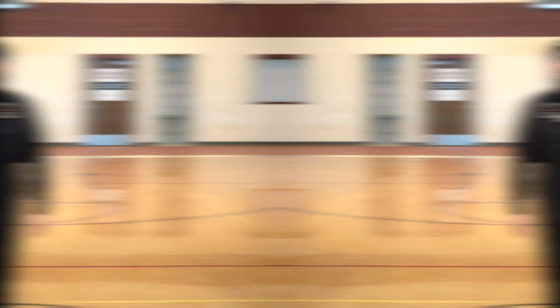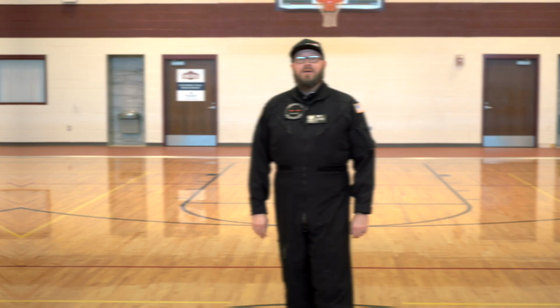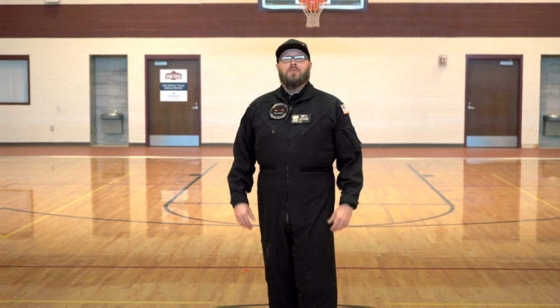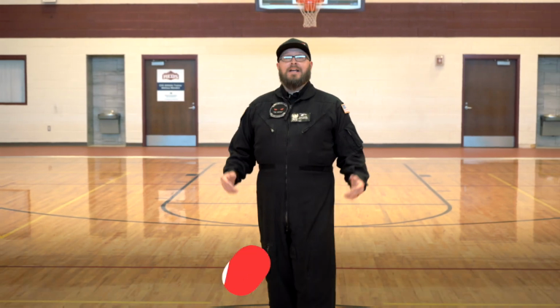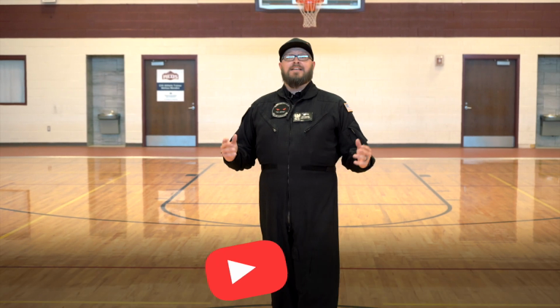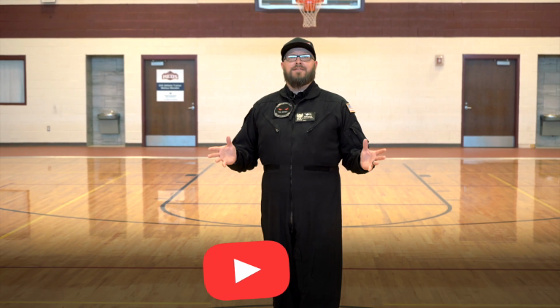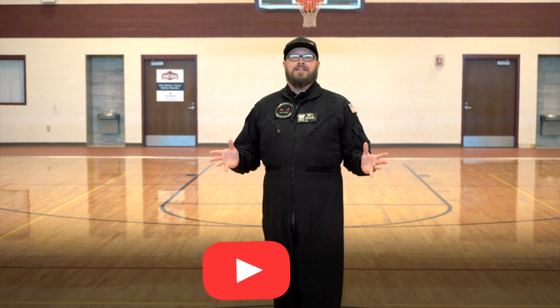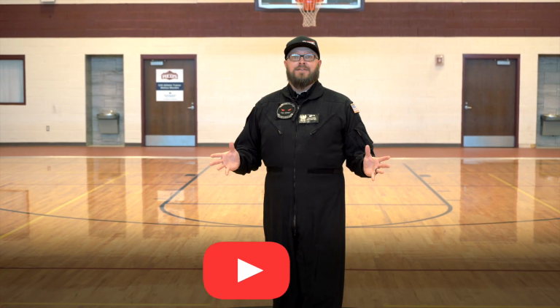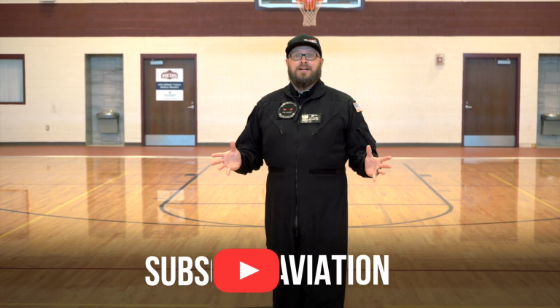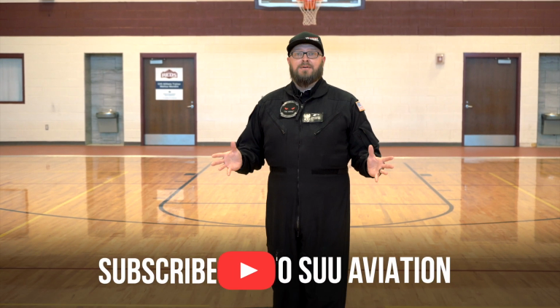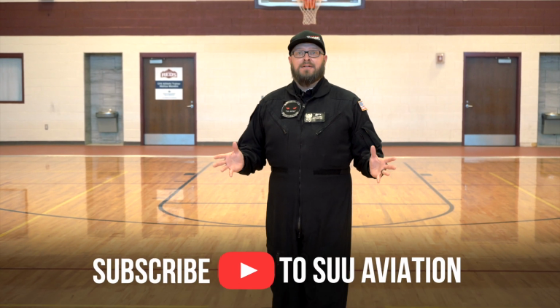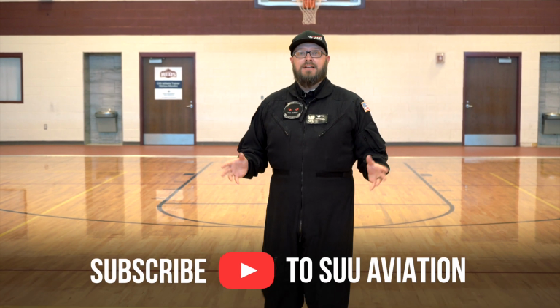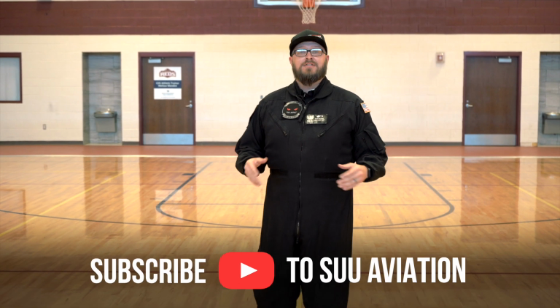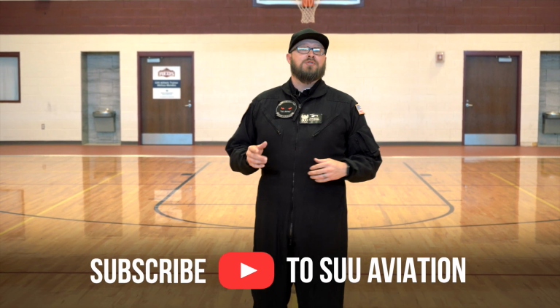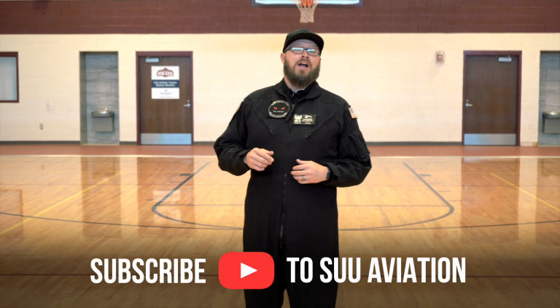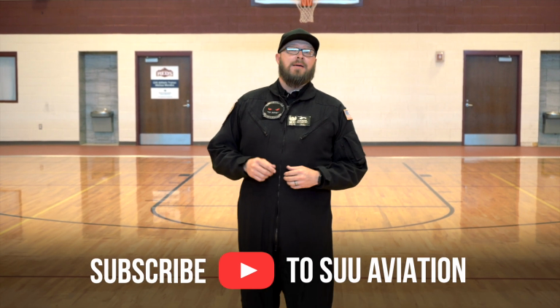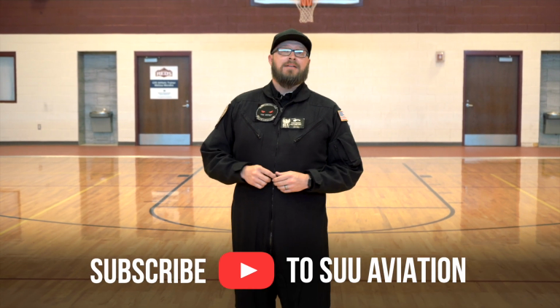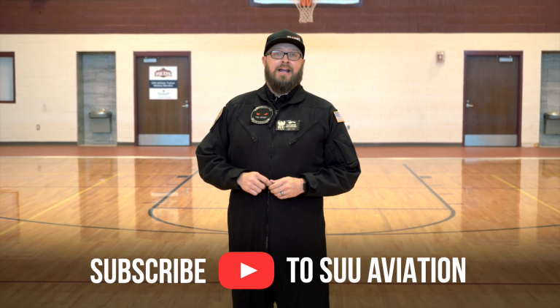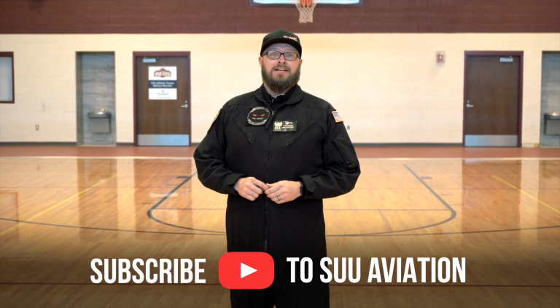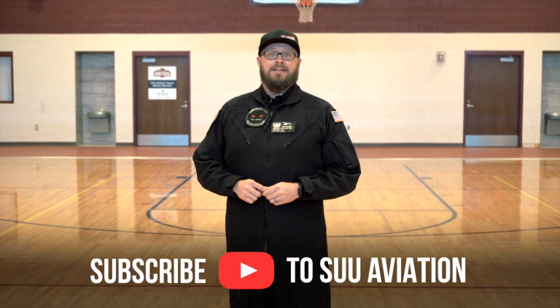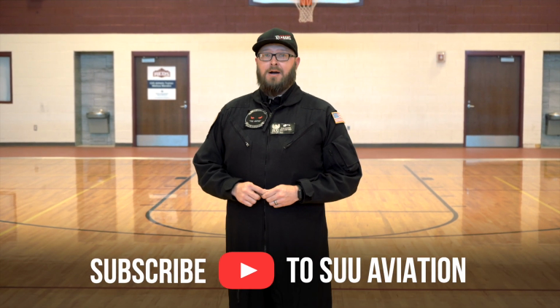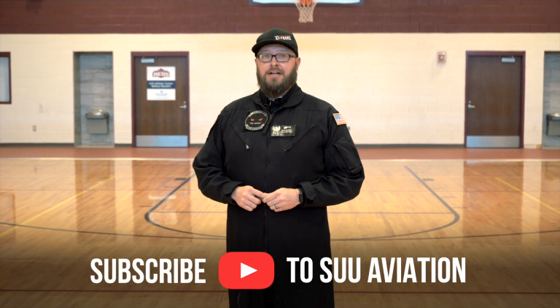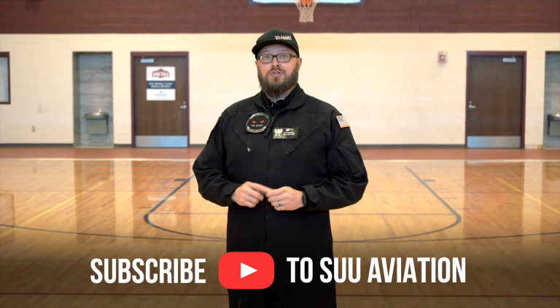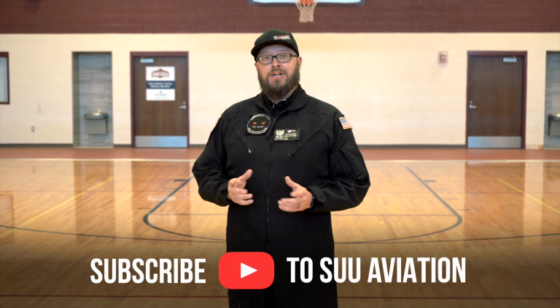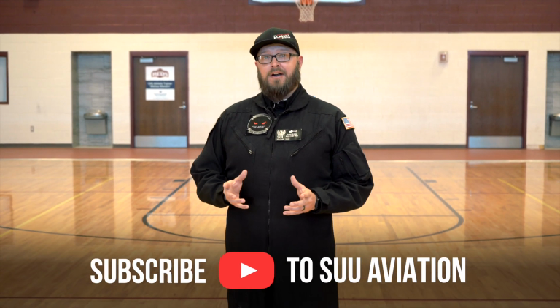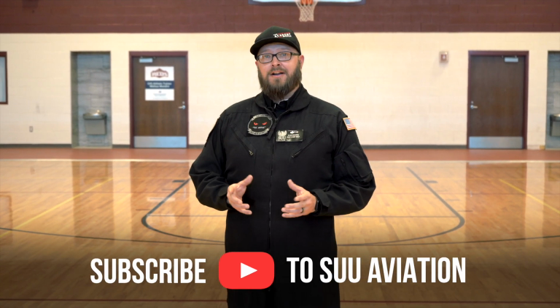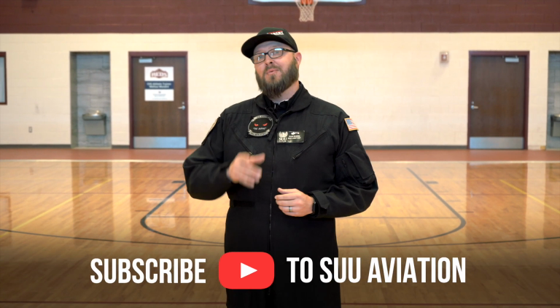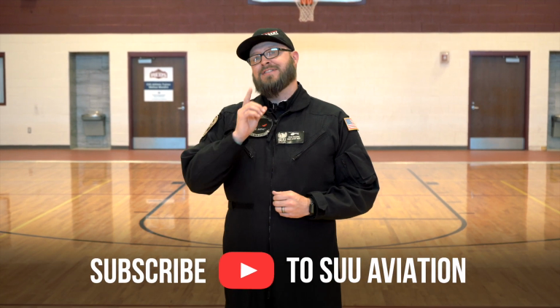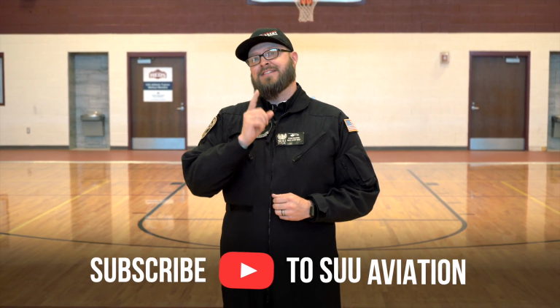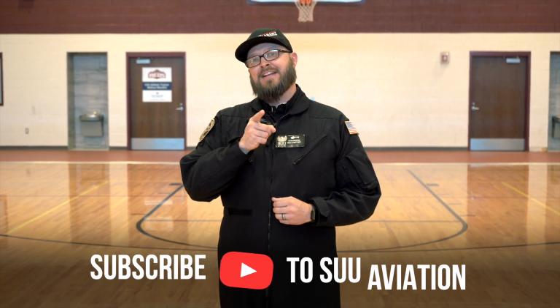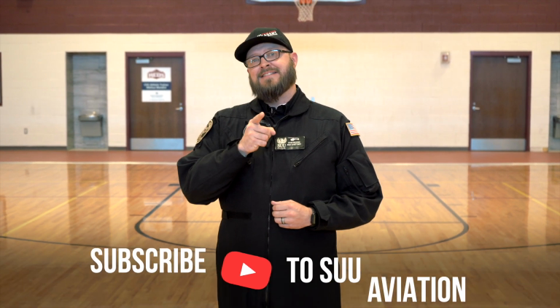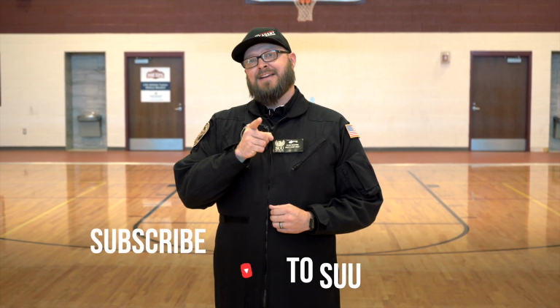Well that's it for this video. Subscribe, like, comment, and share, and we'll see you next time.